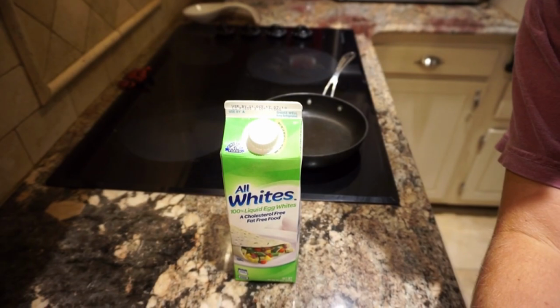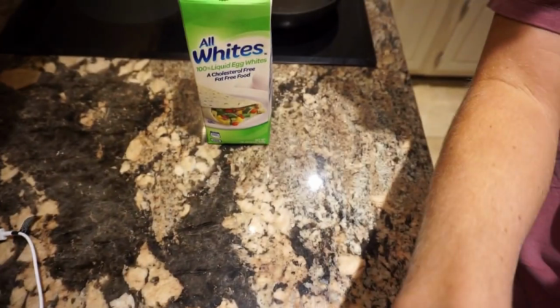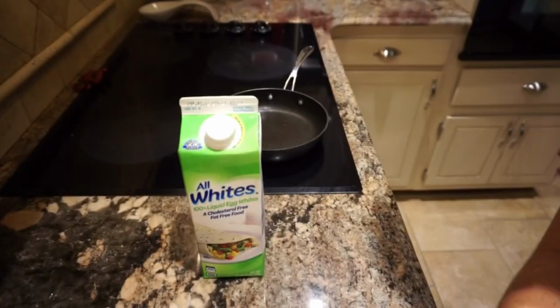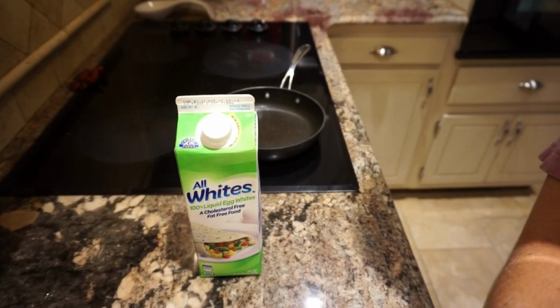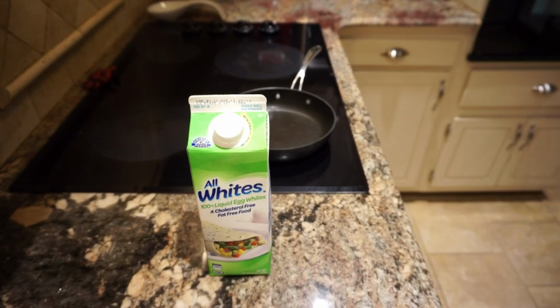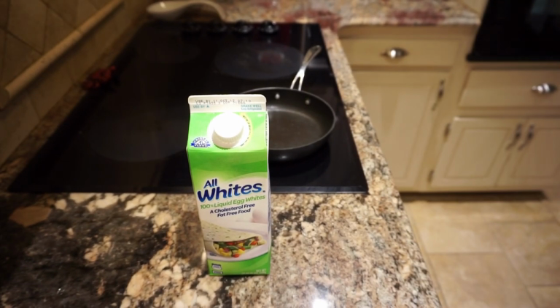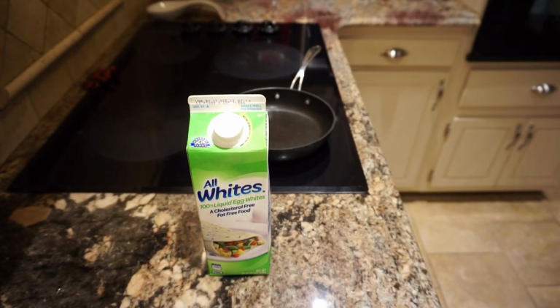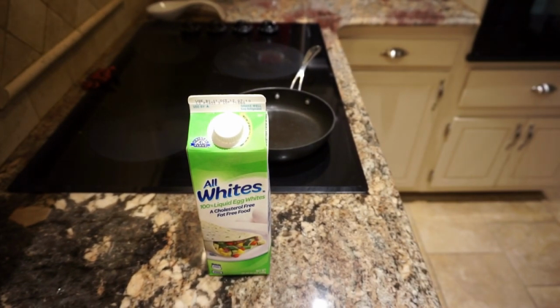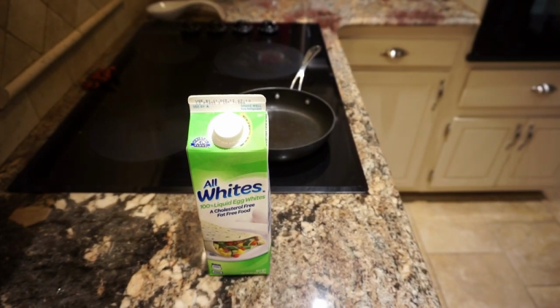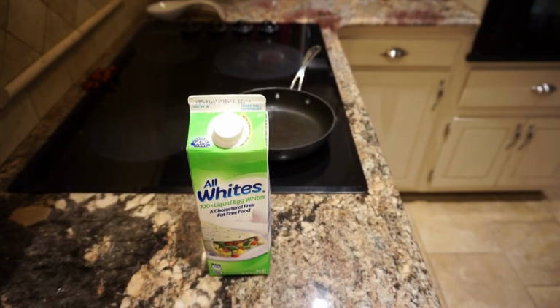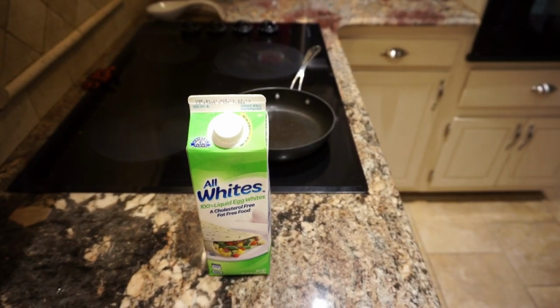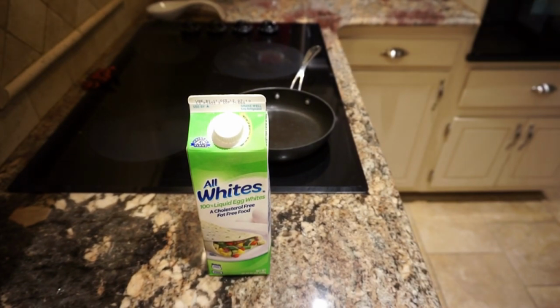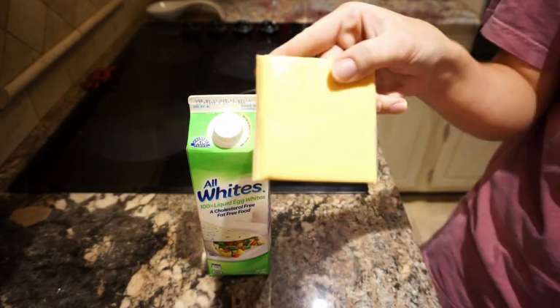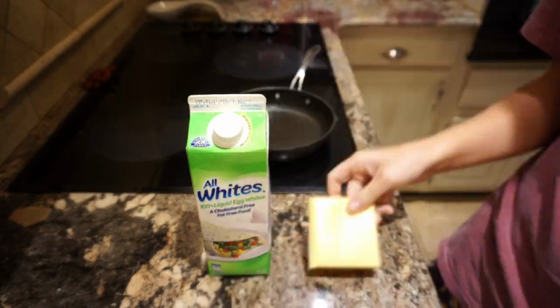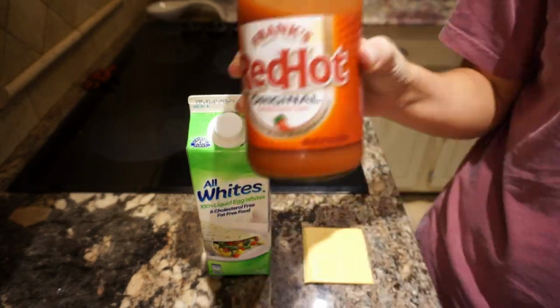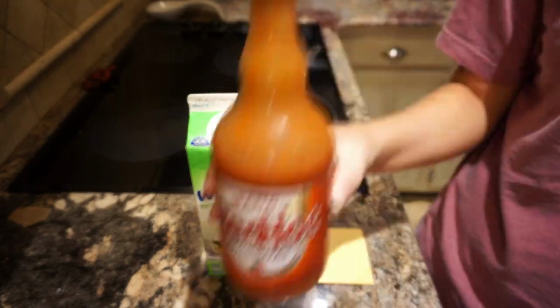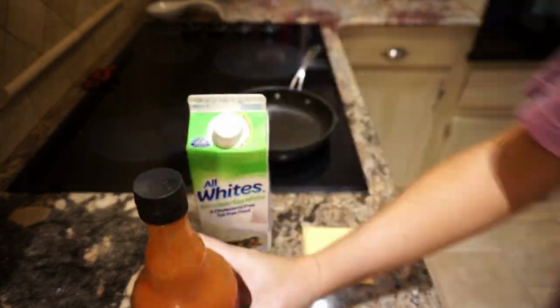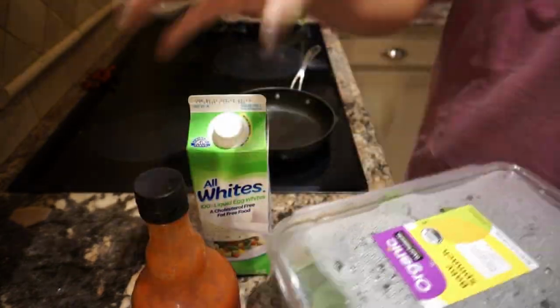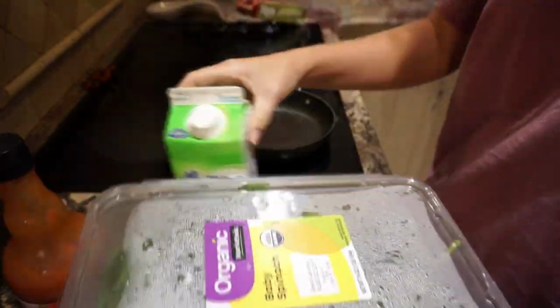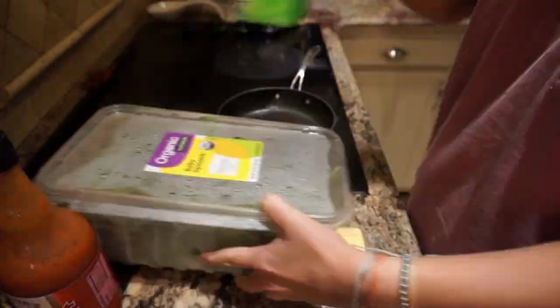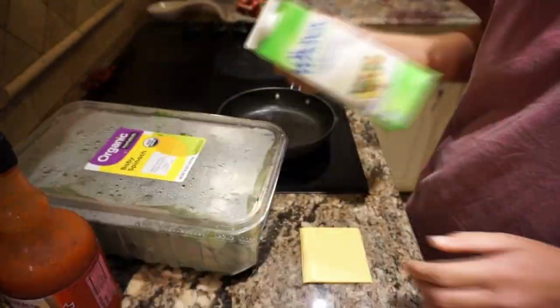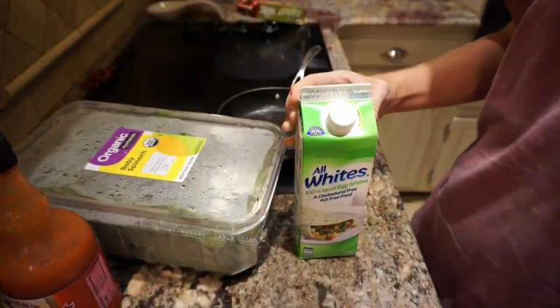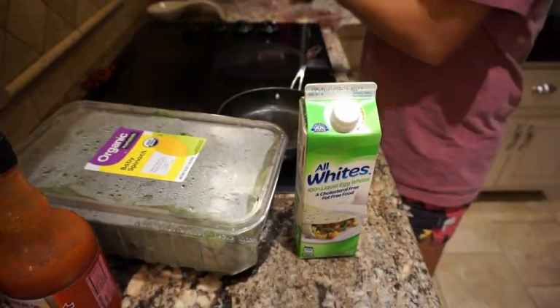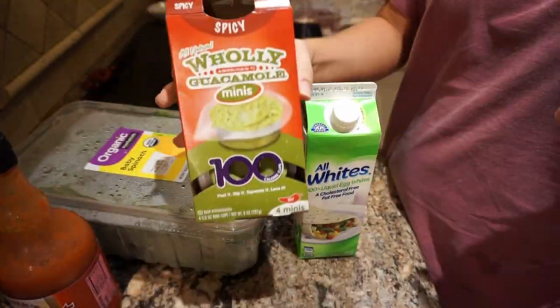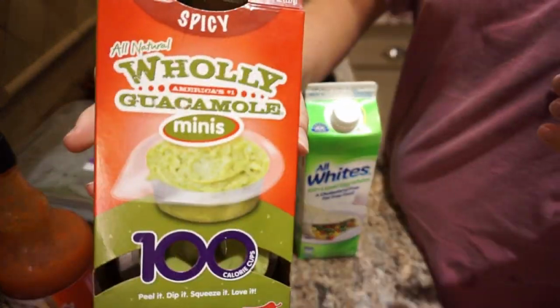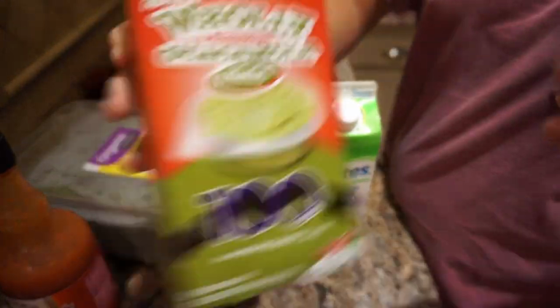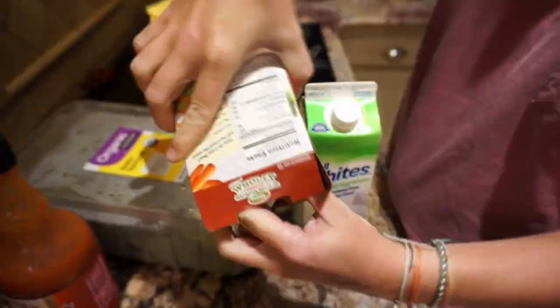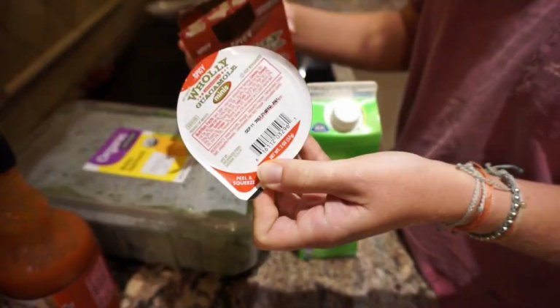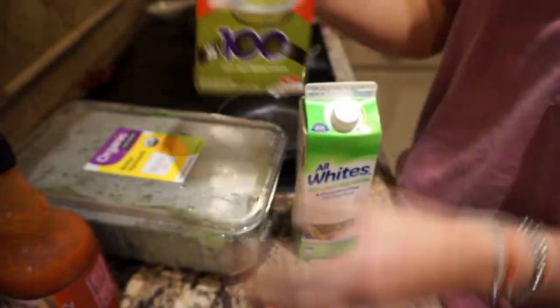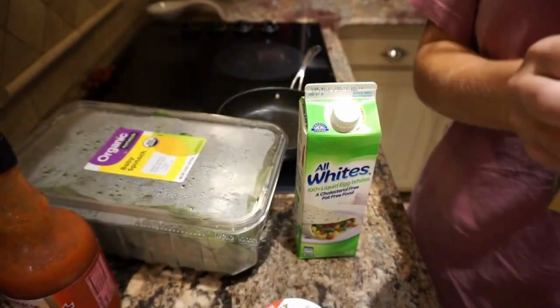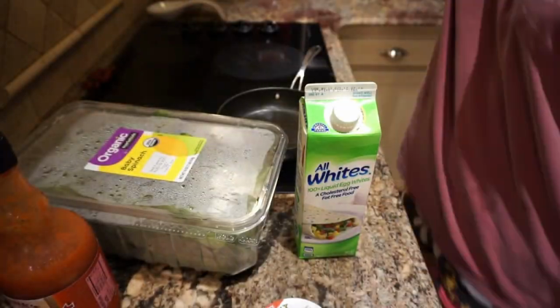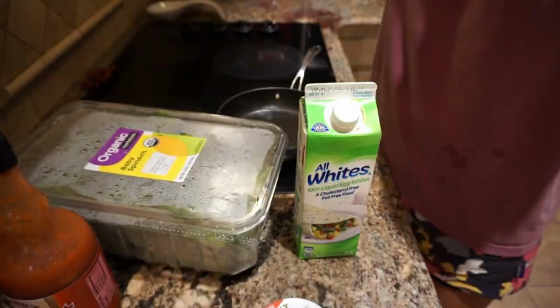In today's video, I'm going to be taking you through my schedule on a normal day. Let's start off with breakfast.